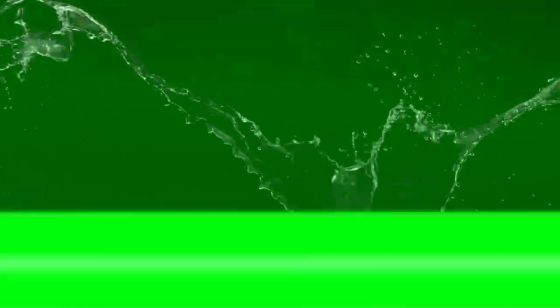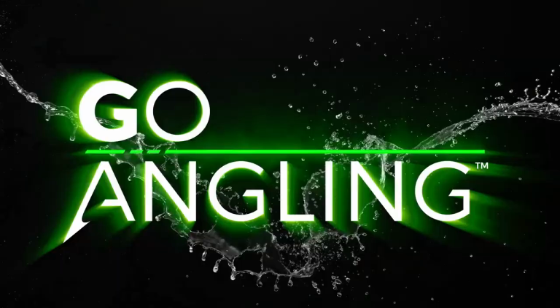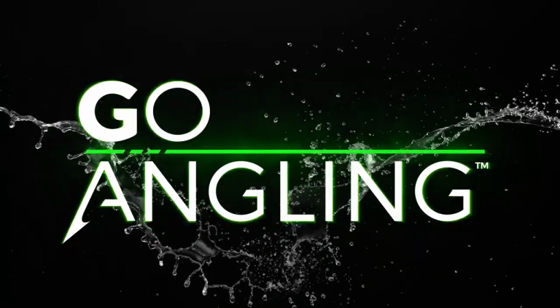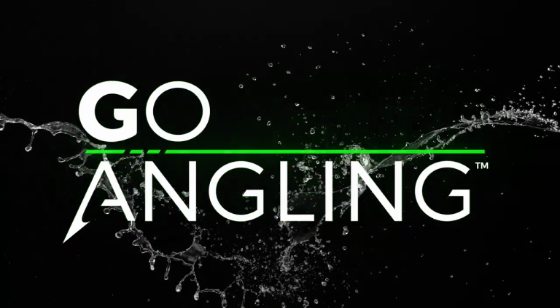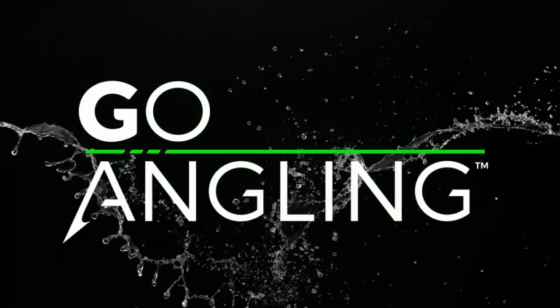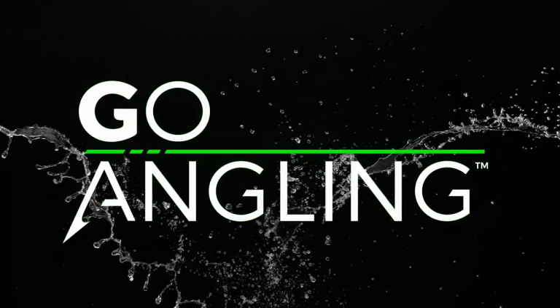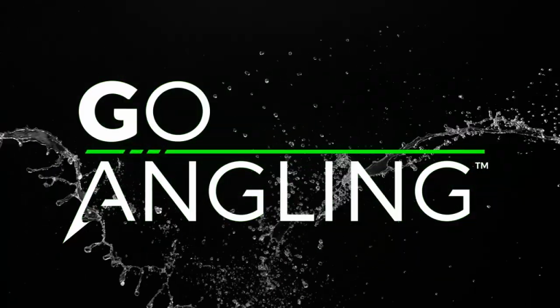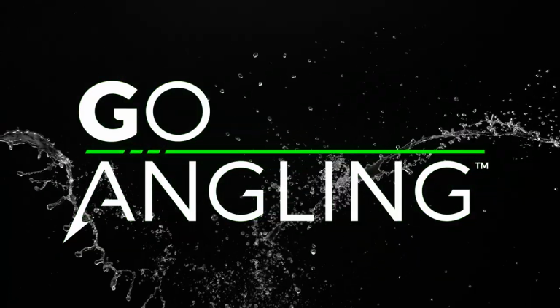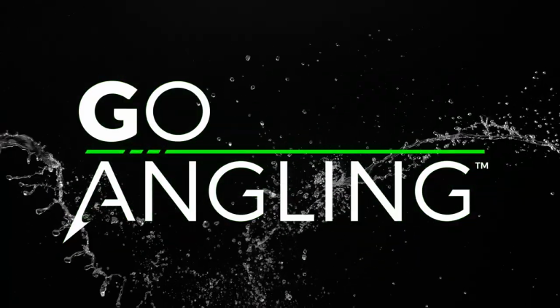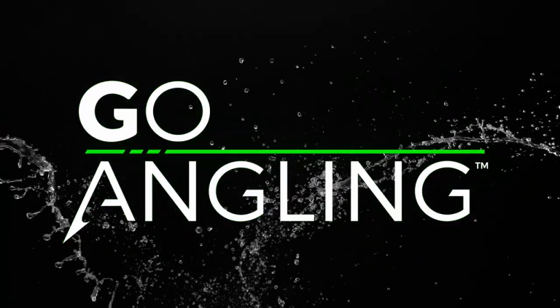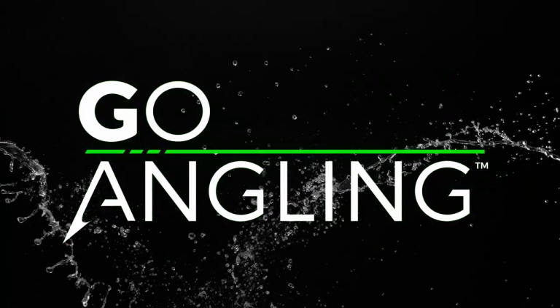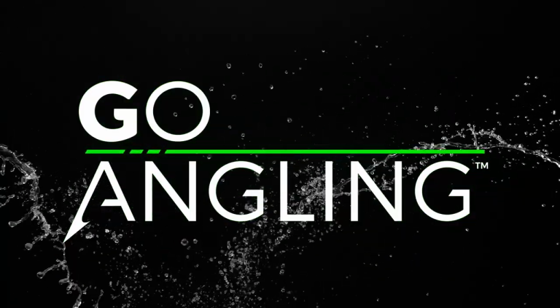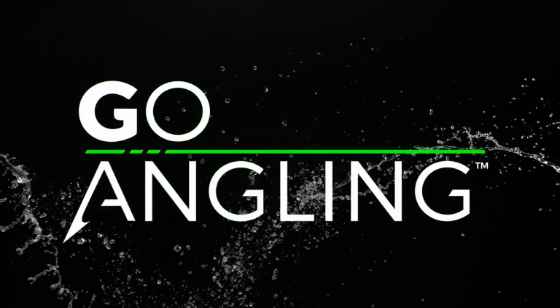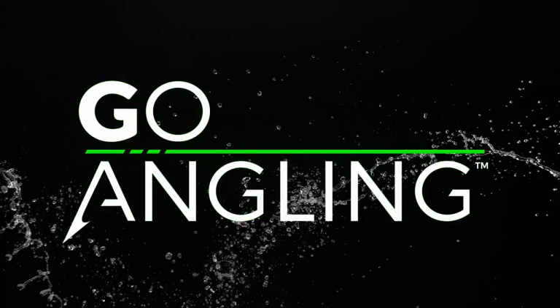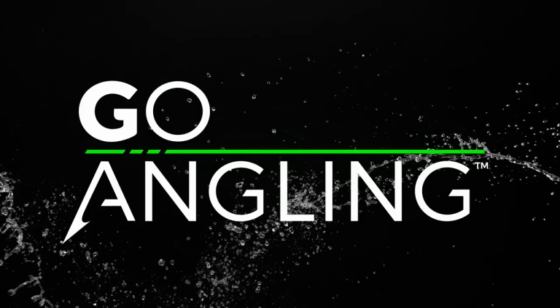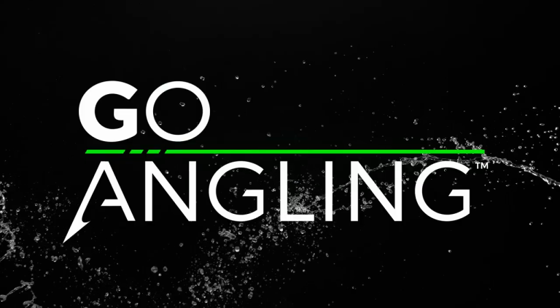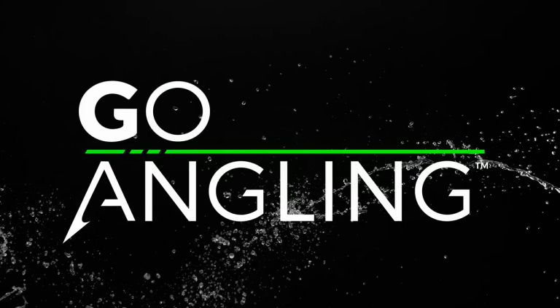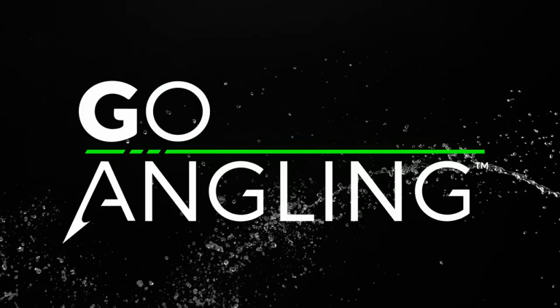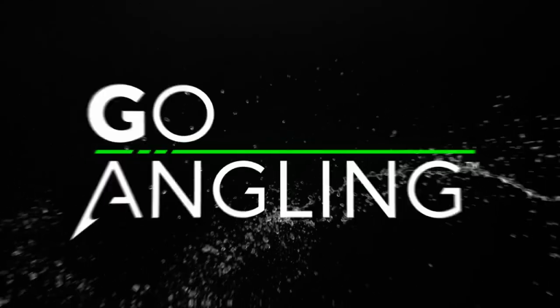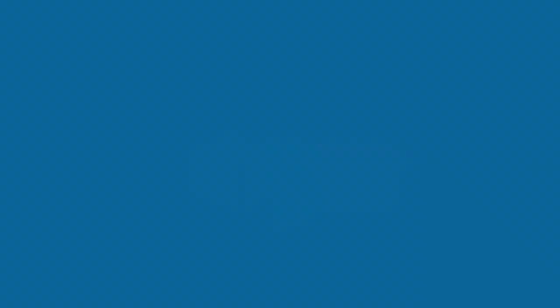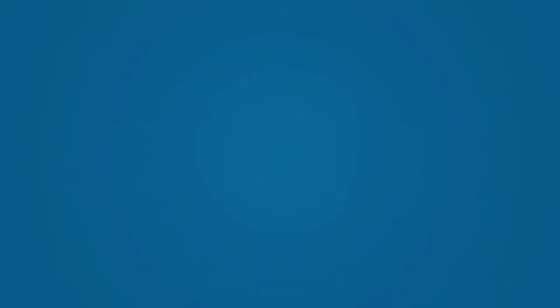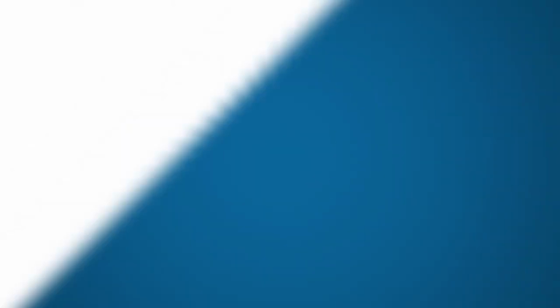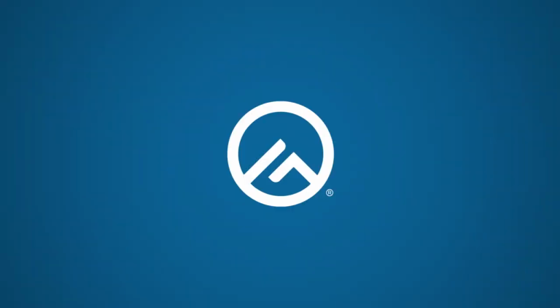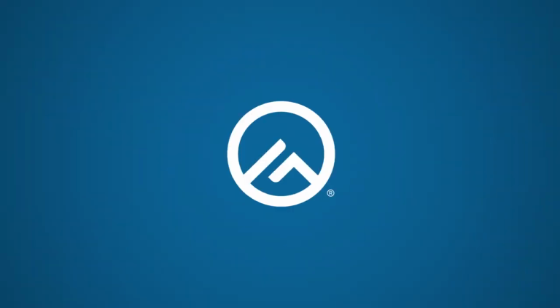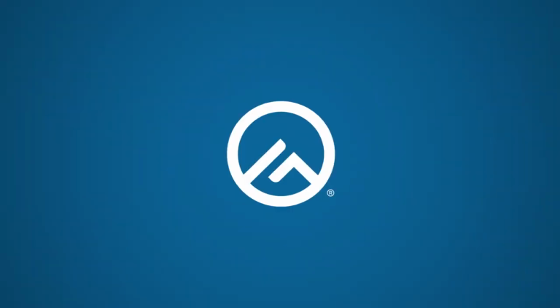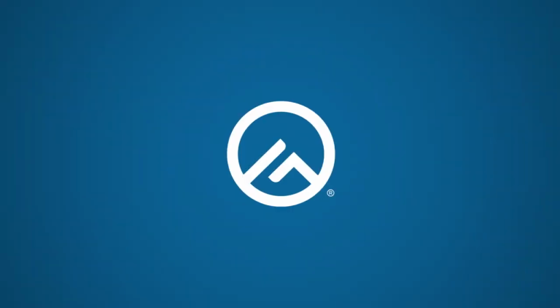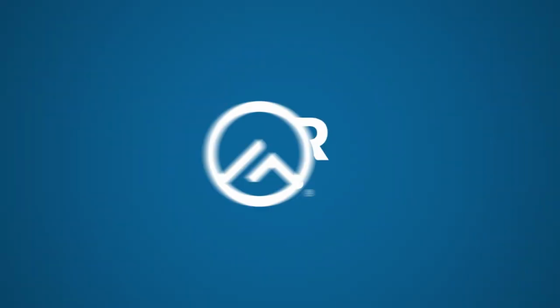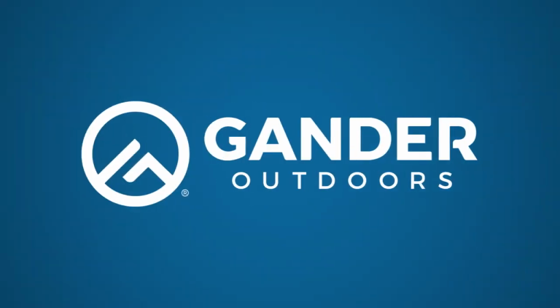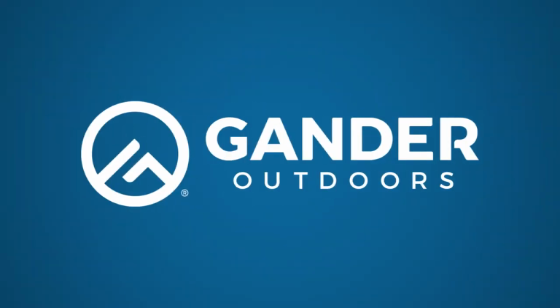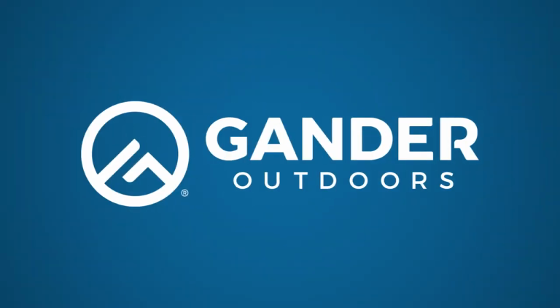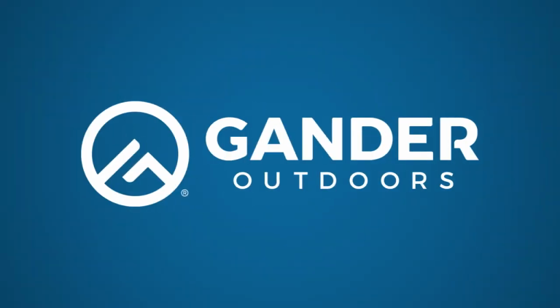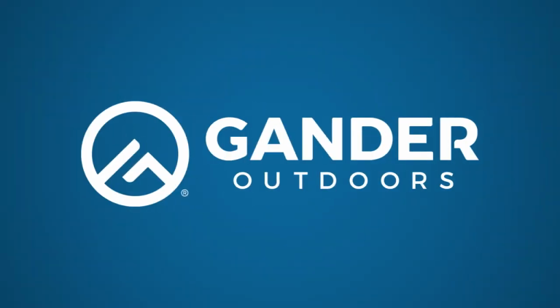In-depth Outdoors, Go Angling, brought to you by Gander Outdoors.